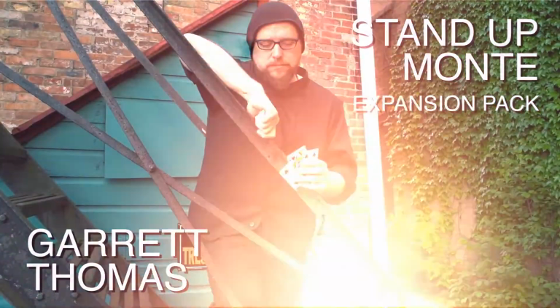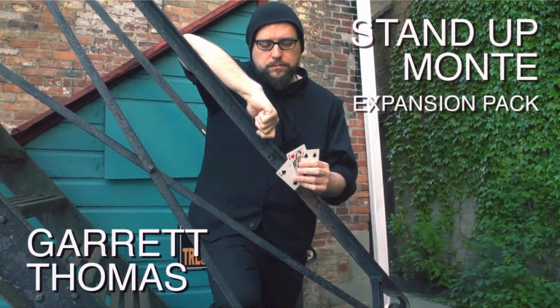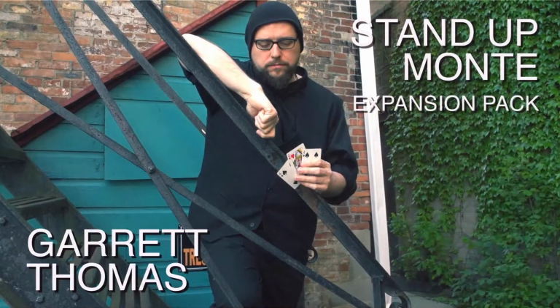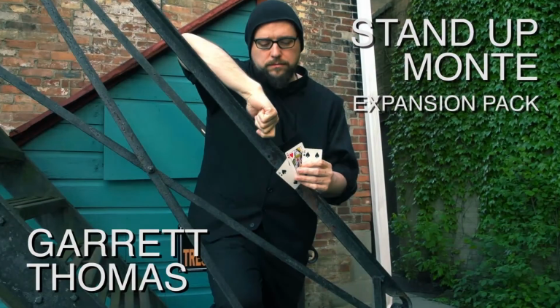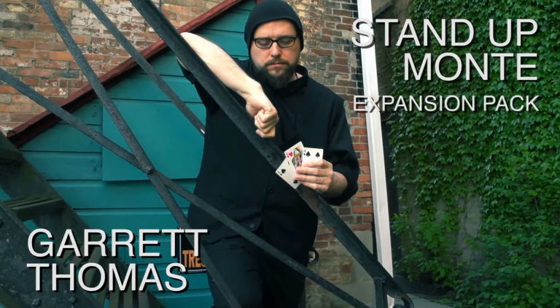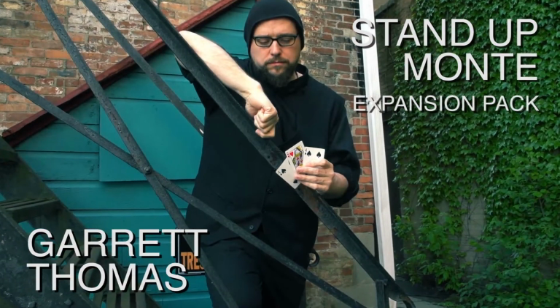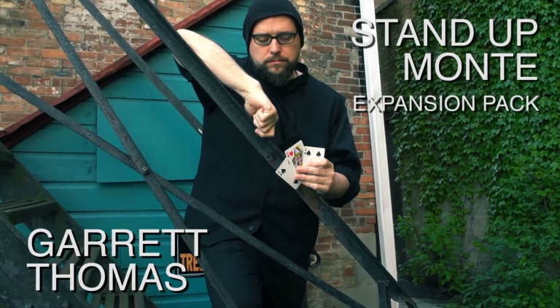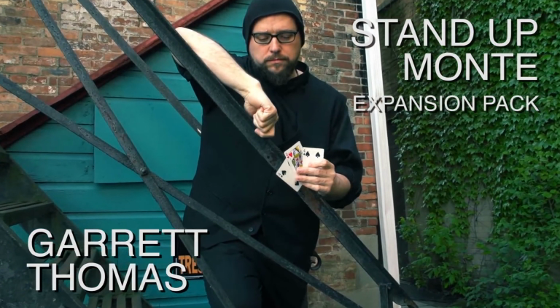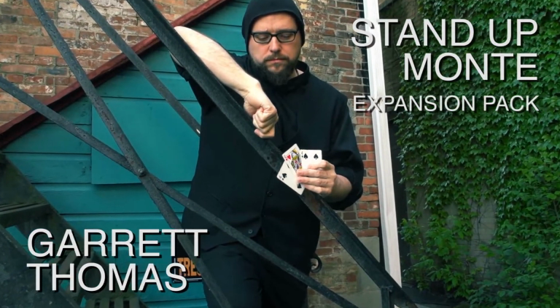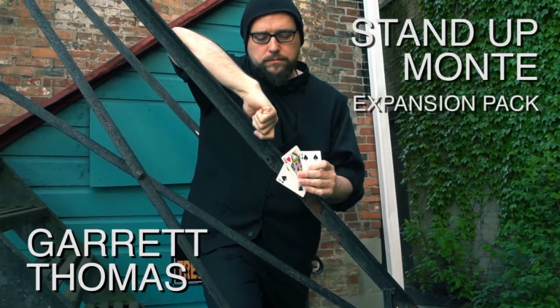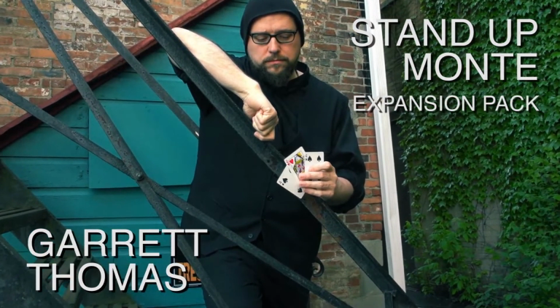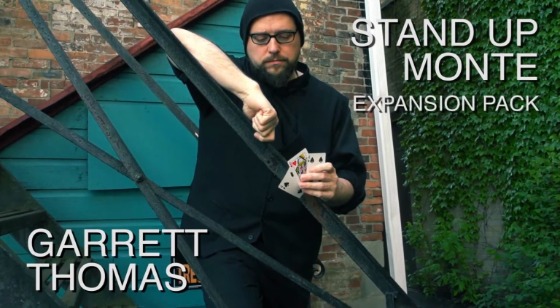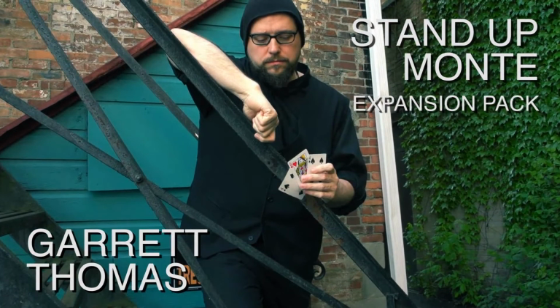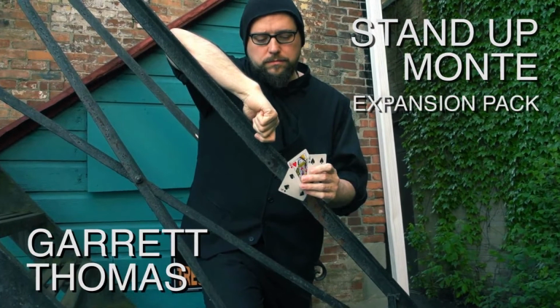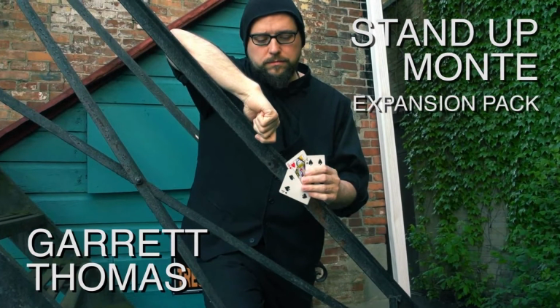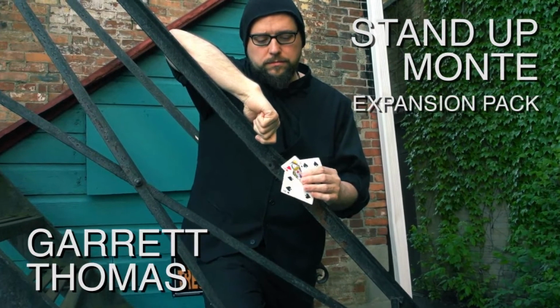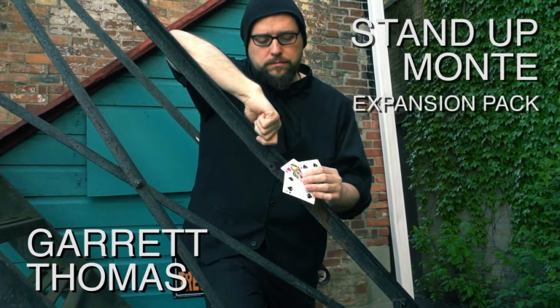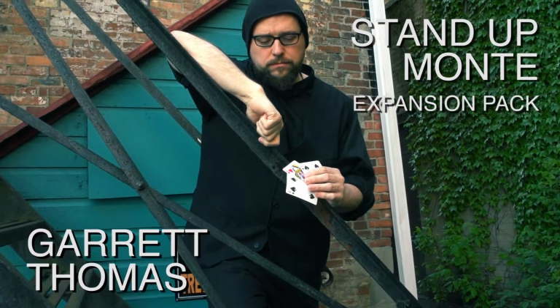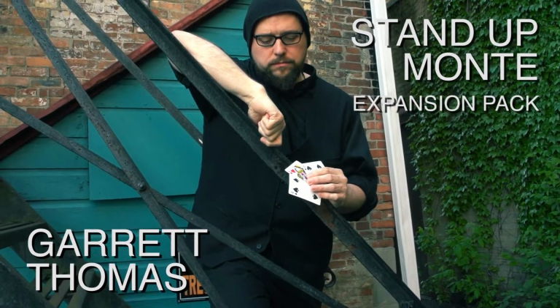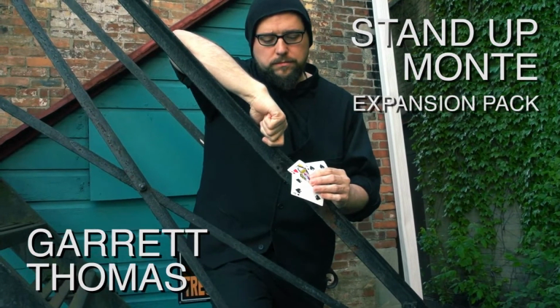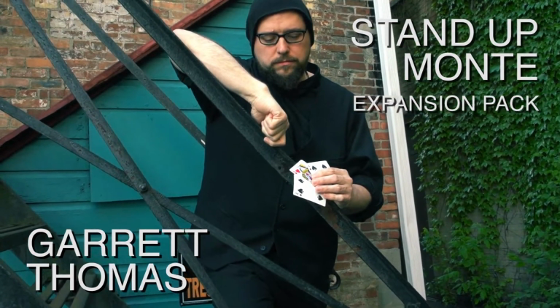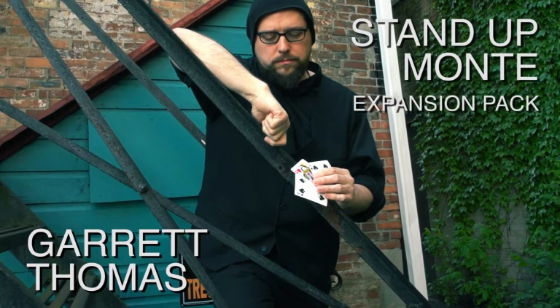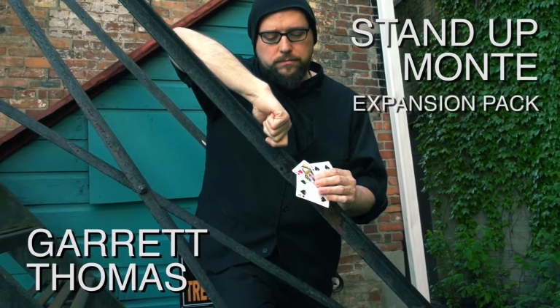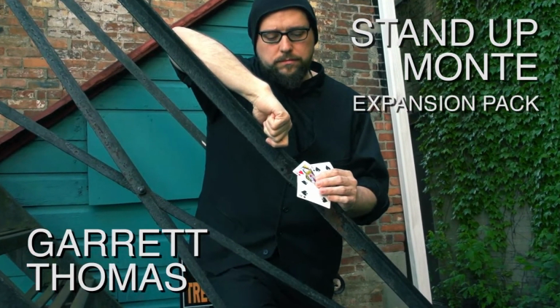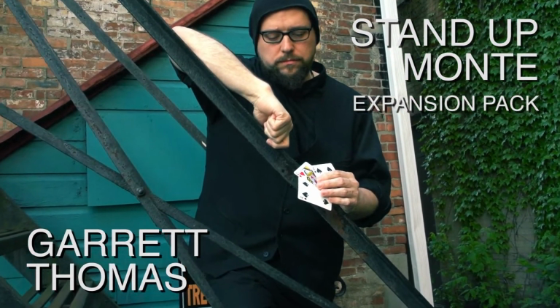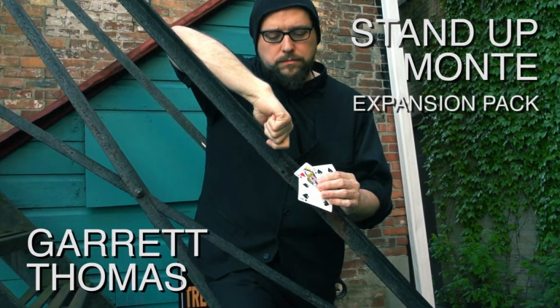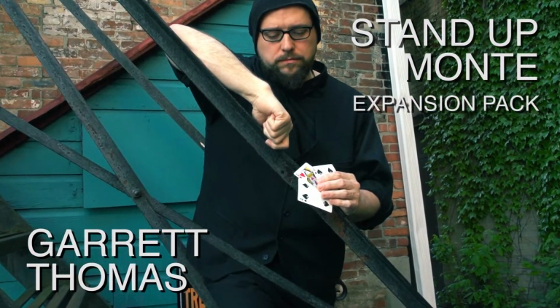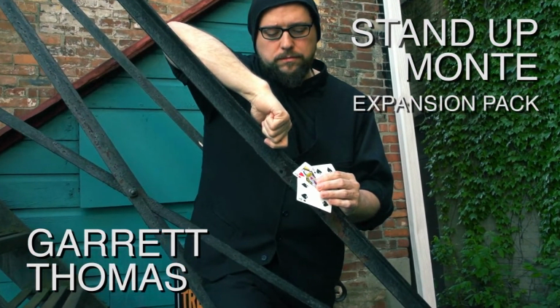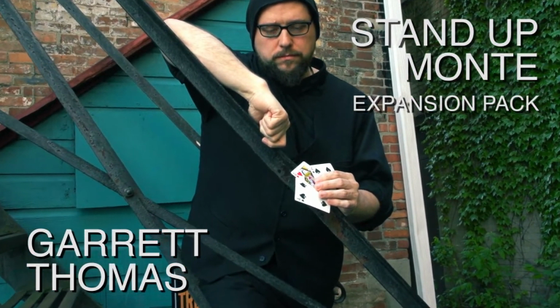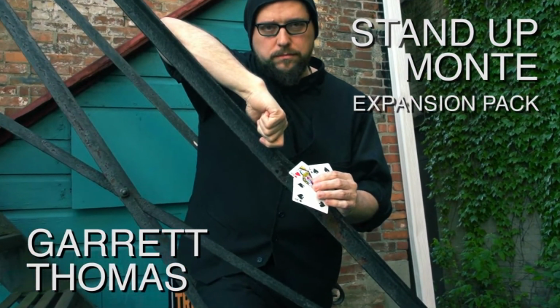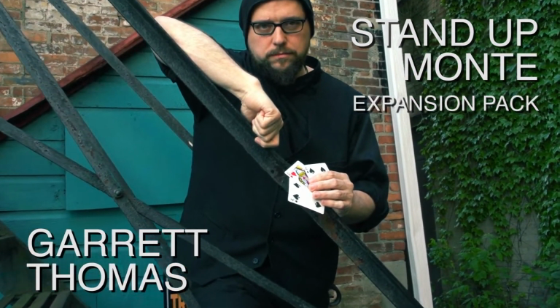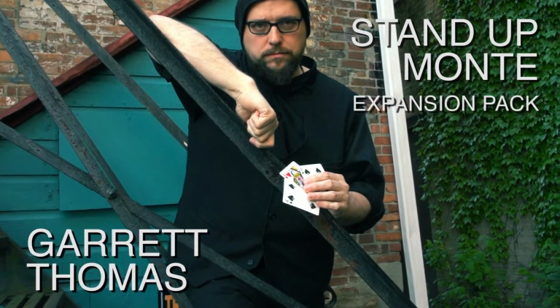So if you know Stand Up Money and are ready to take it further, this expansion pack is for you.